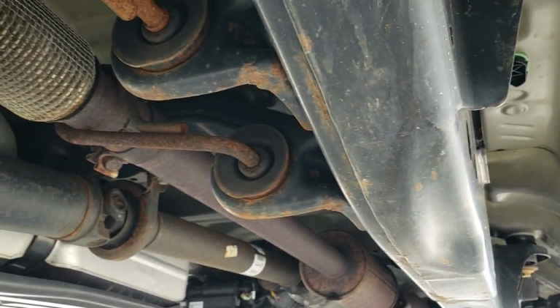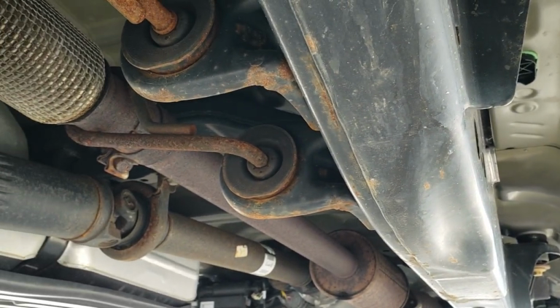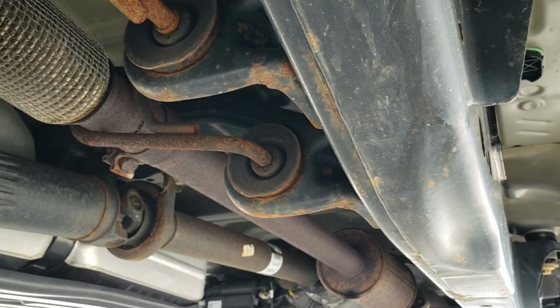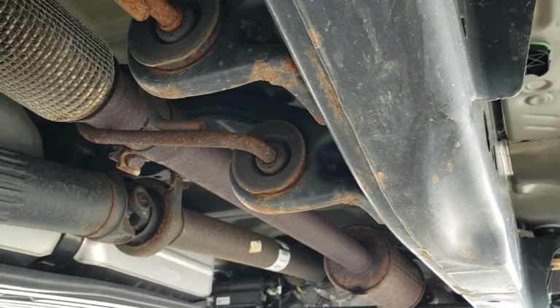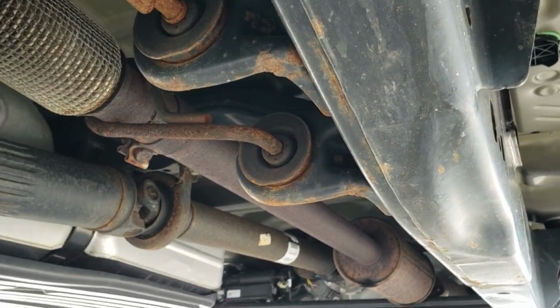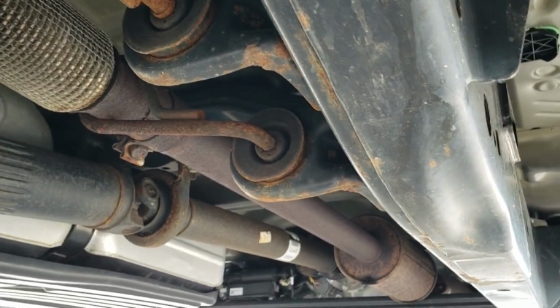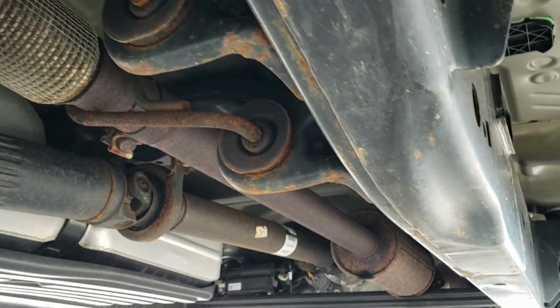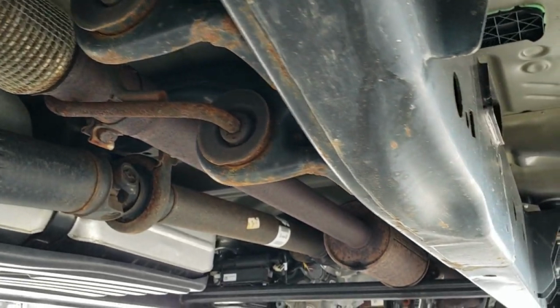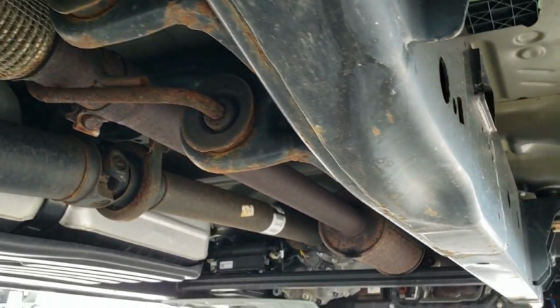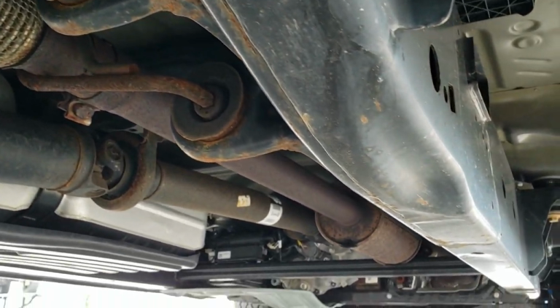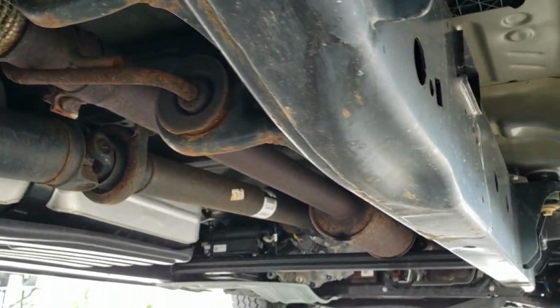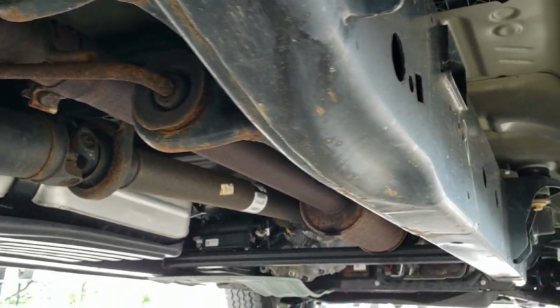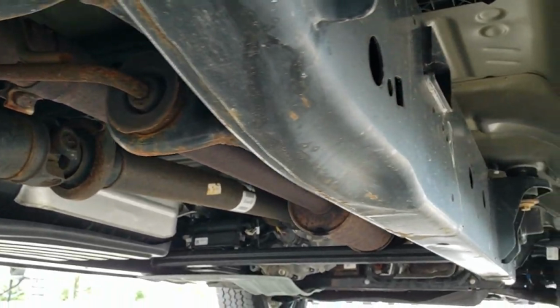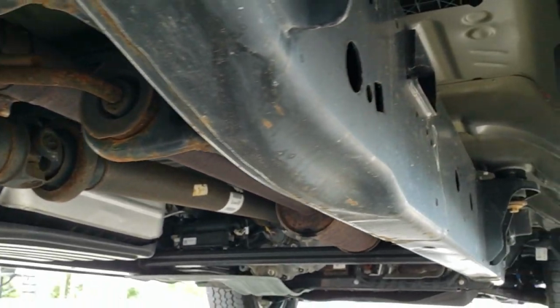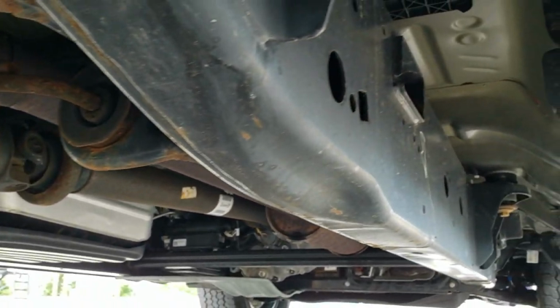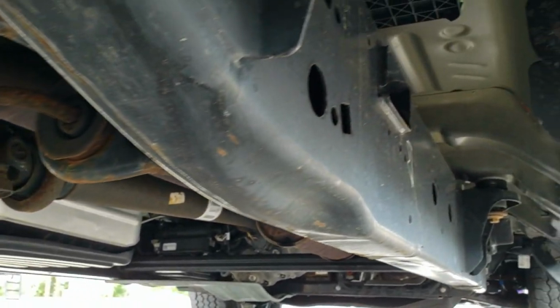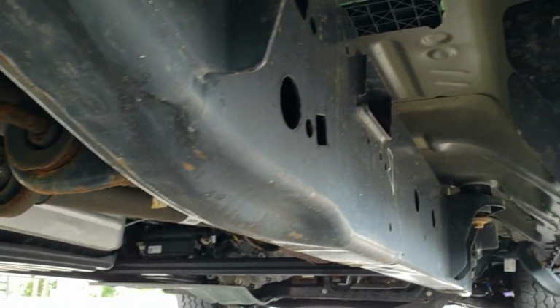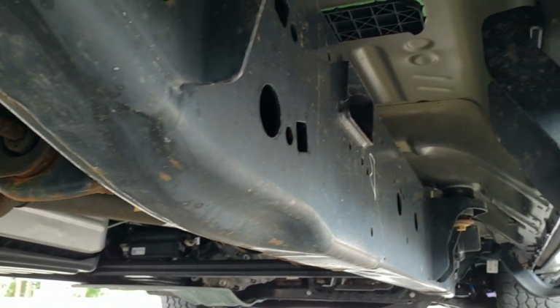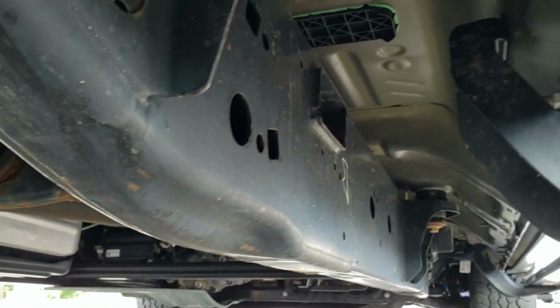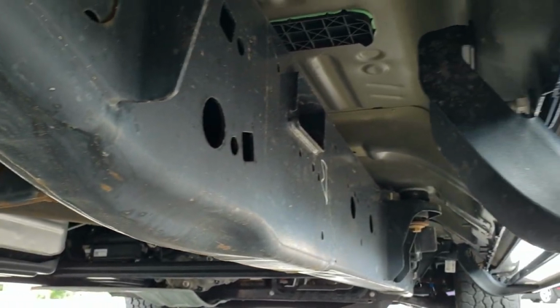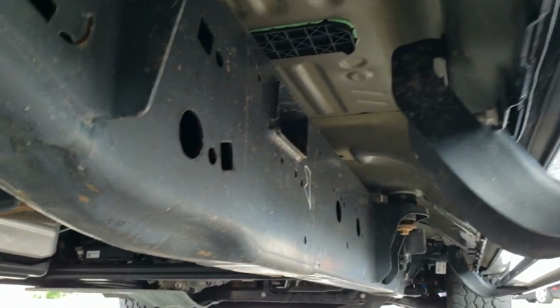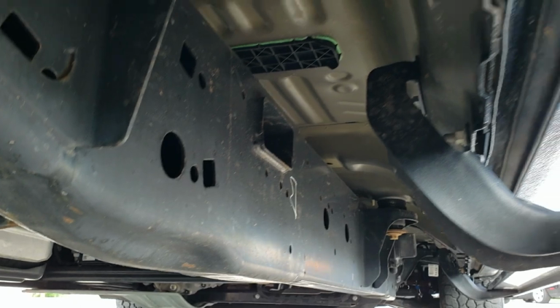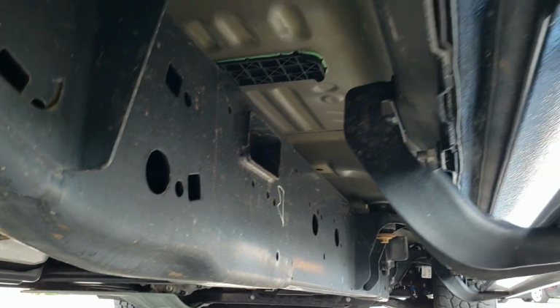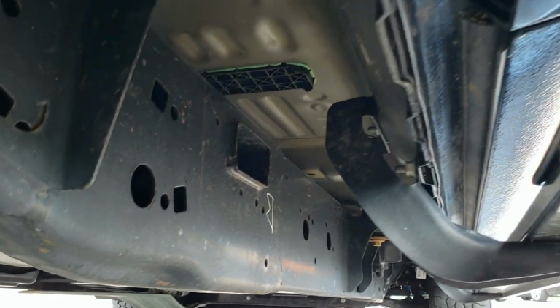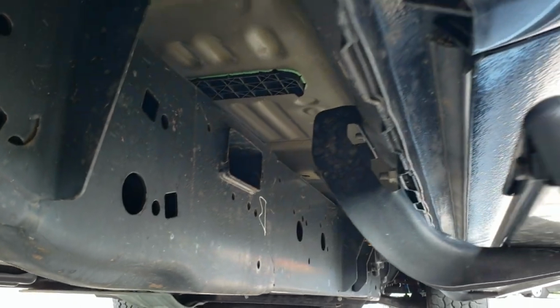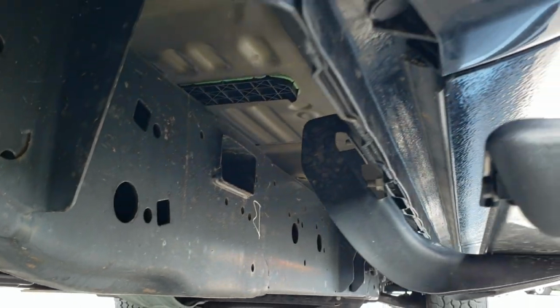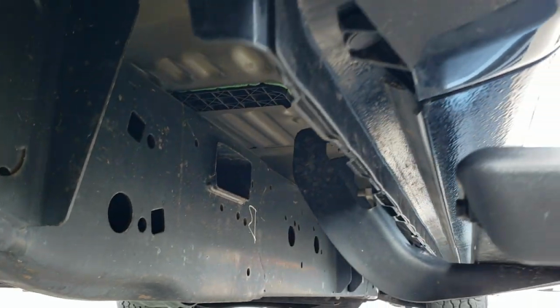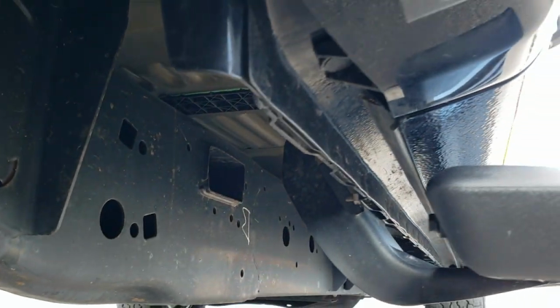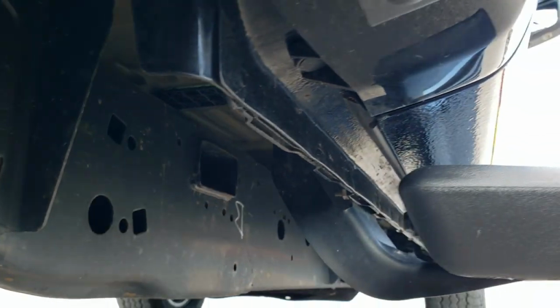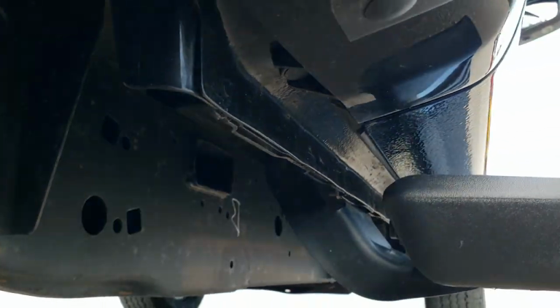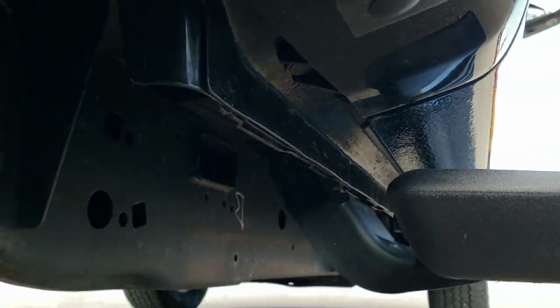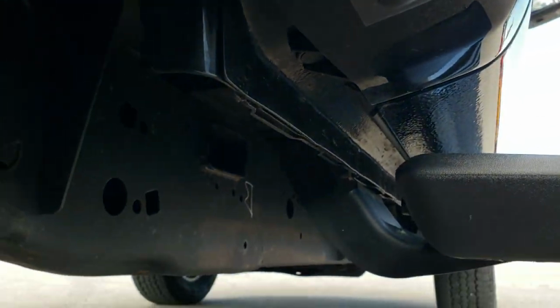Look how clean that frame and underbody is — very, very nice. All the rockers look good.